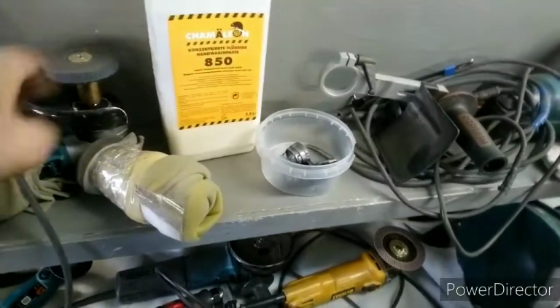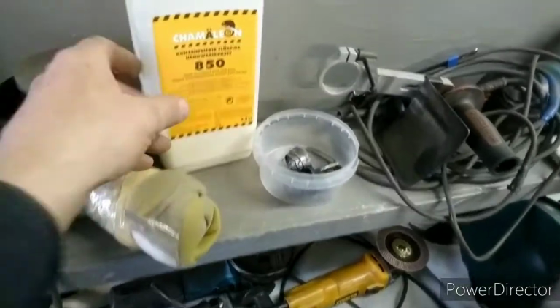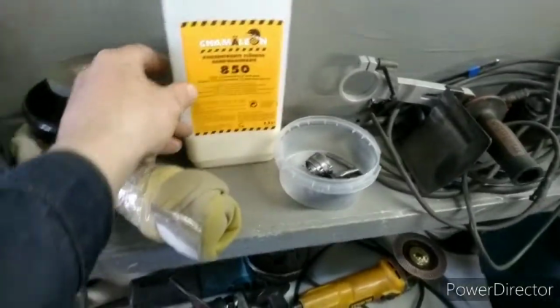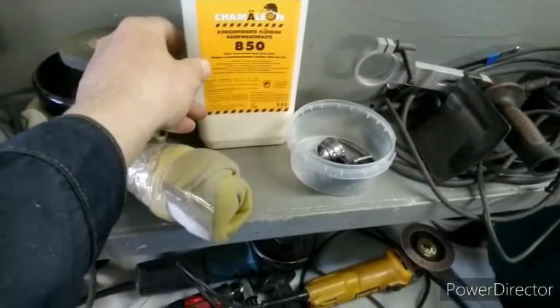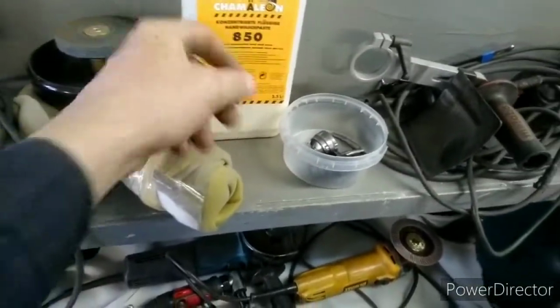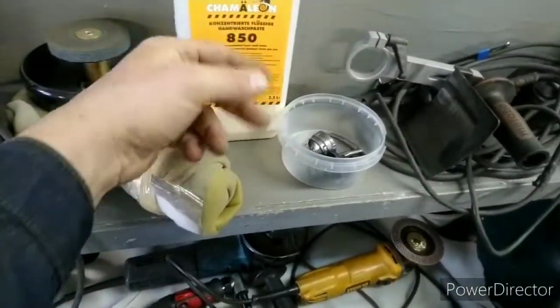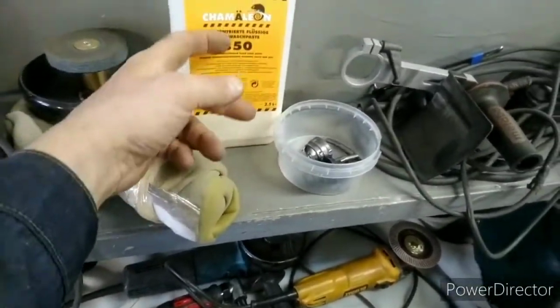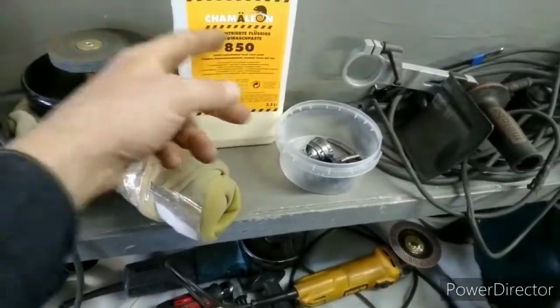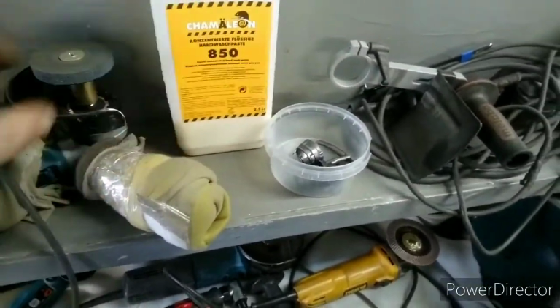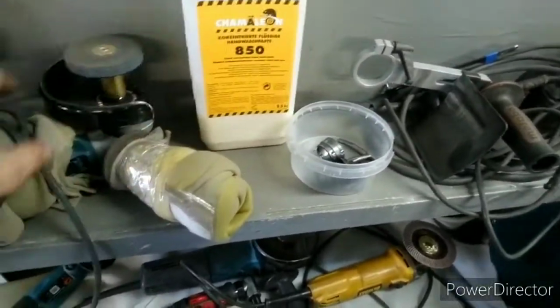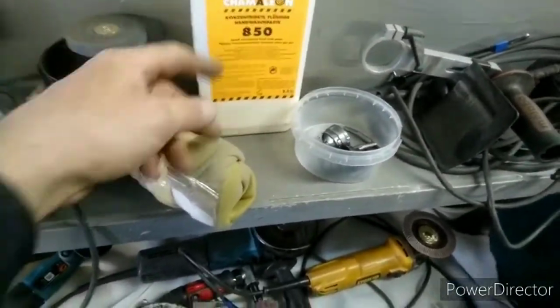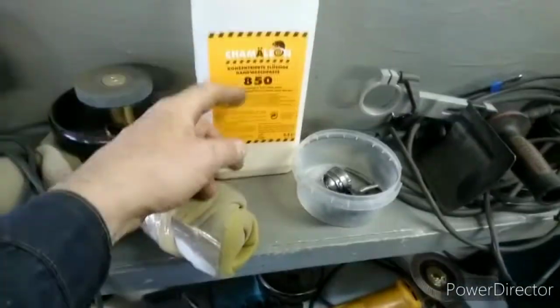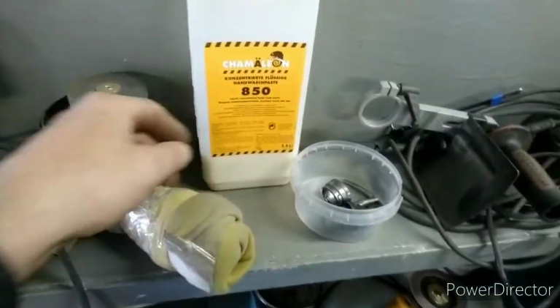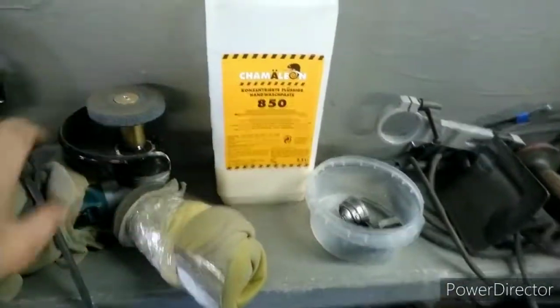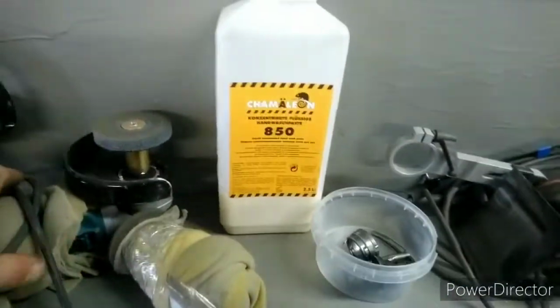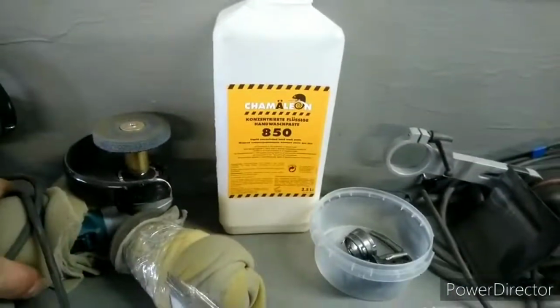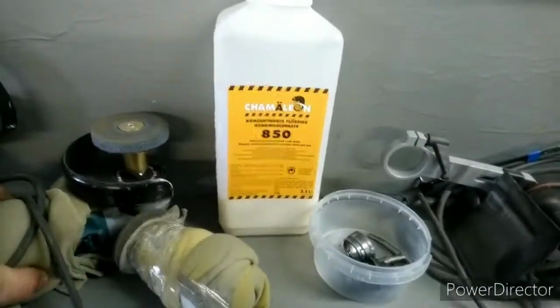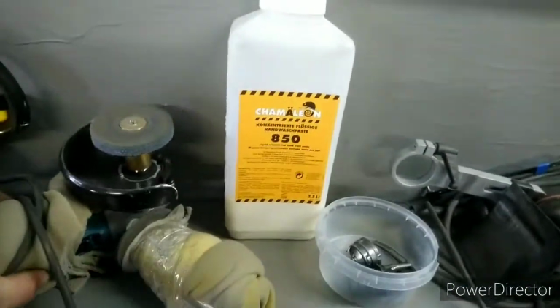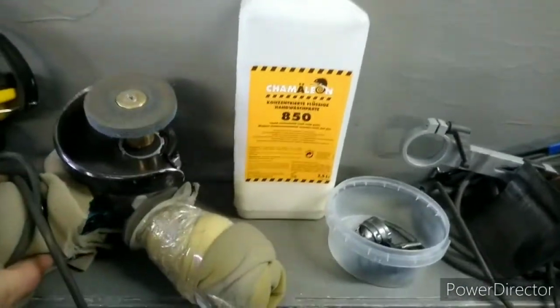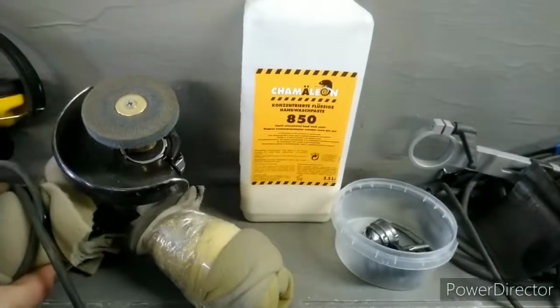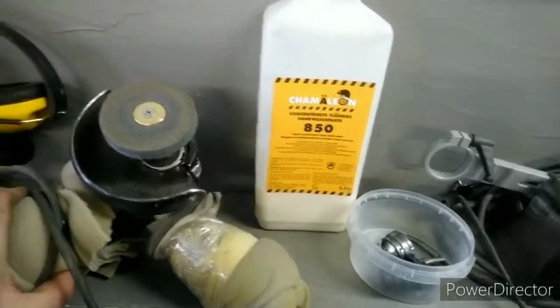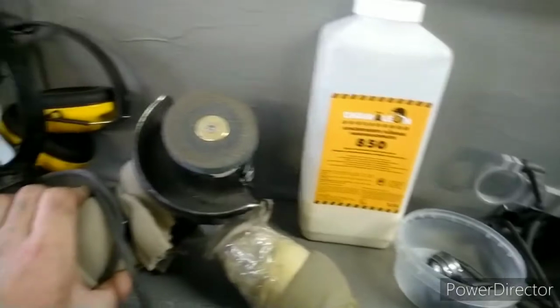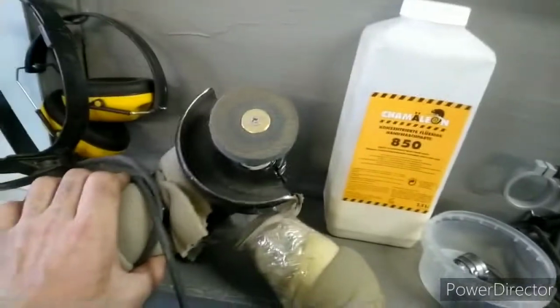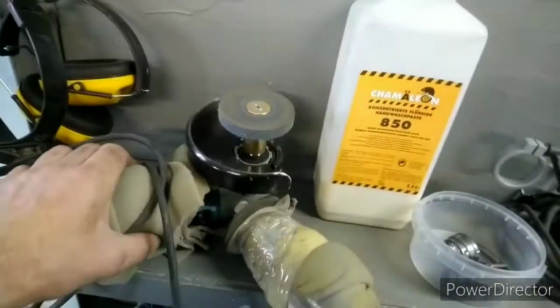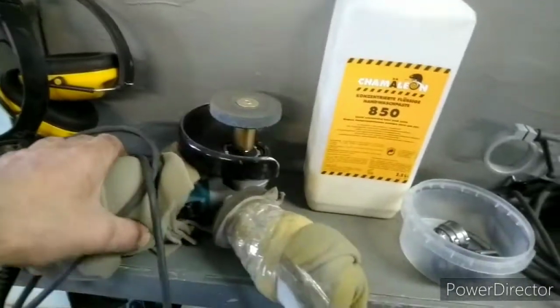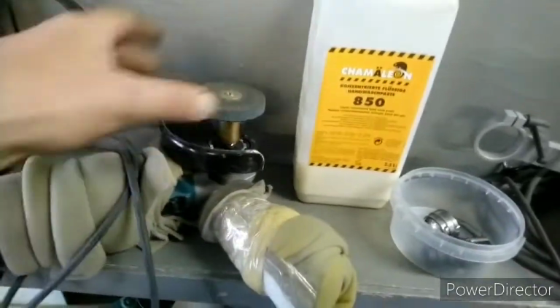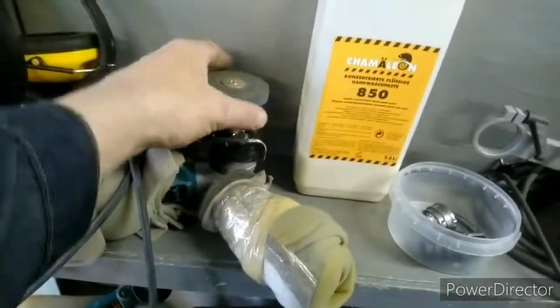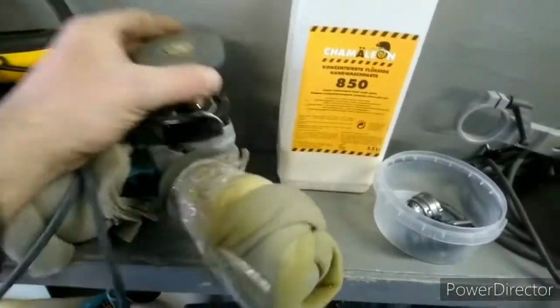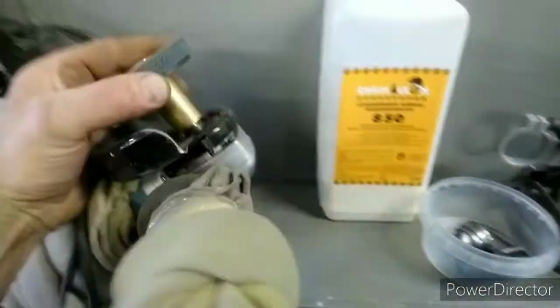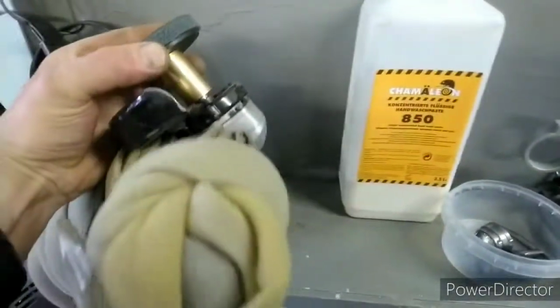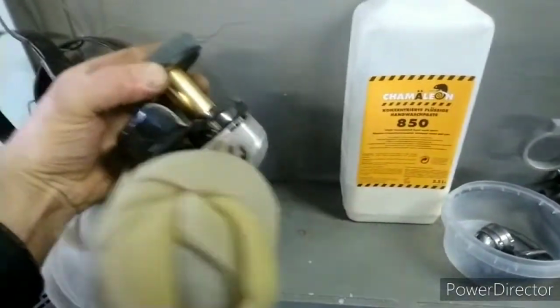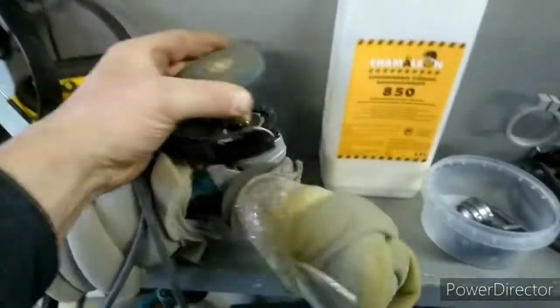Смывка для рук — руки мыть, специальная. Это скотч-брайт.